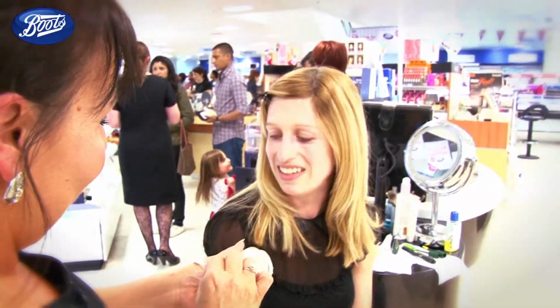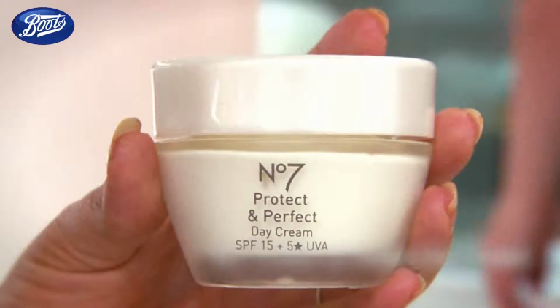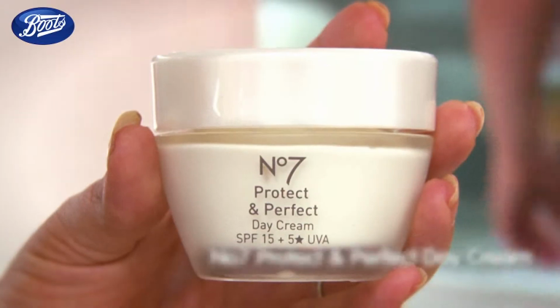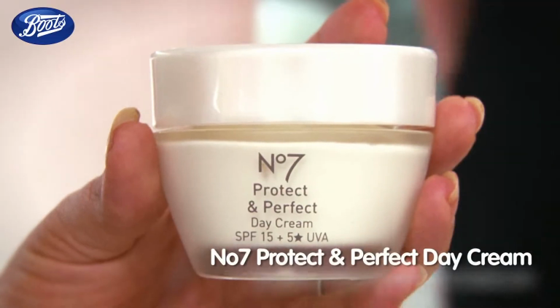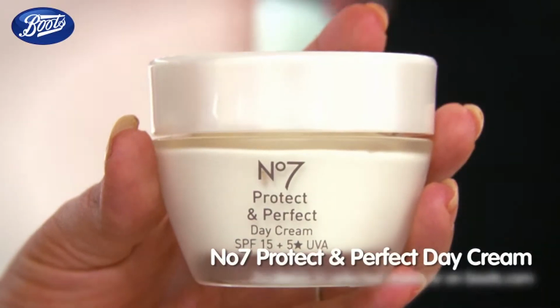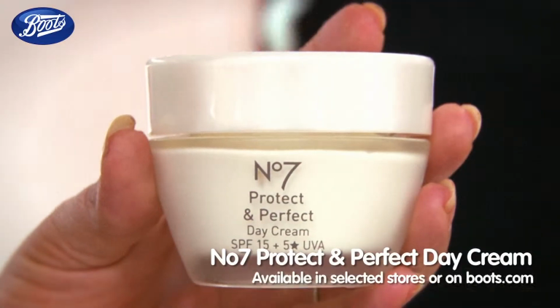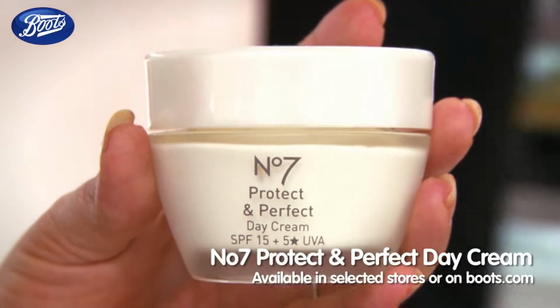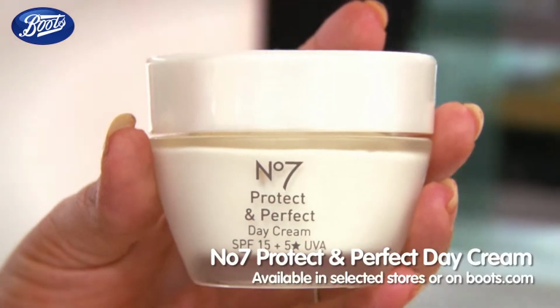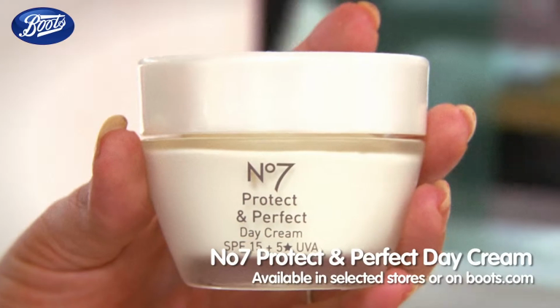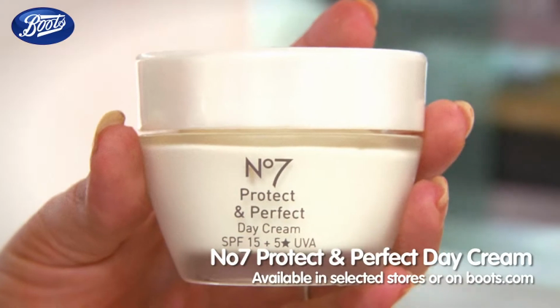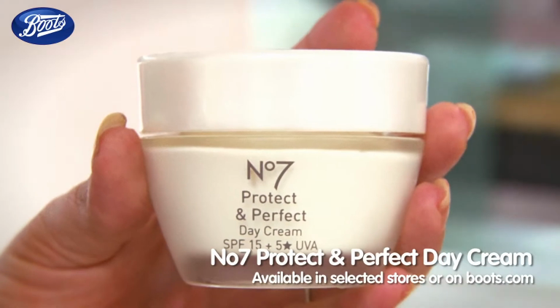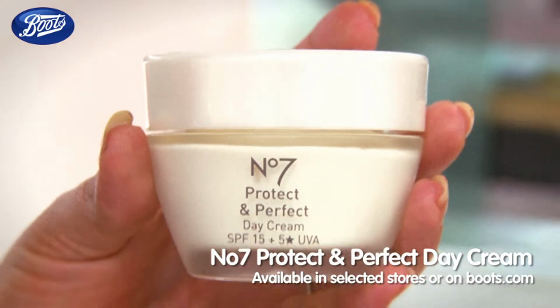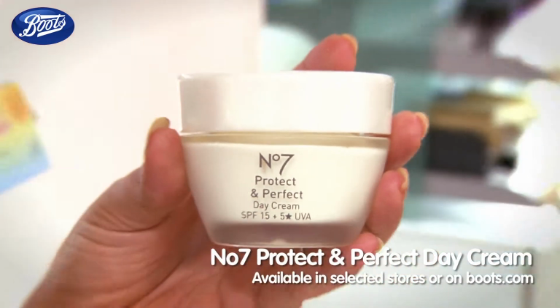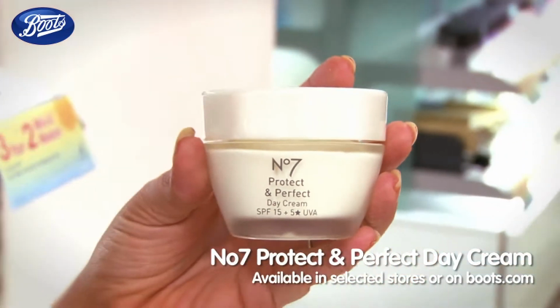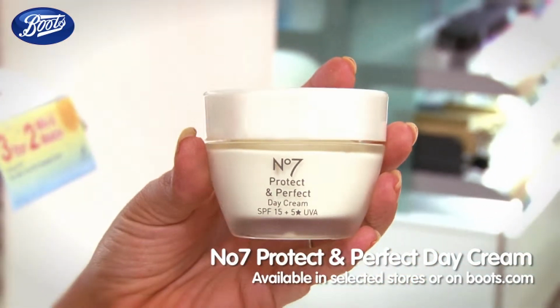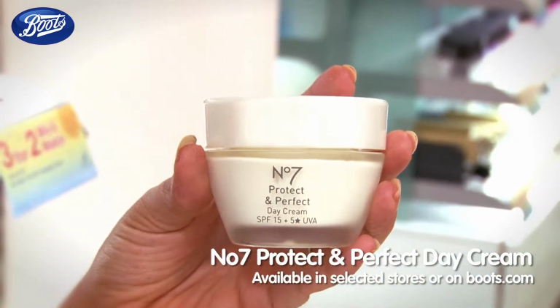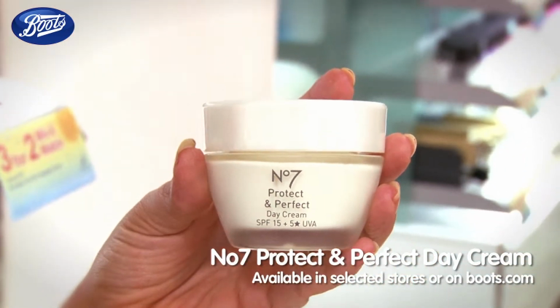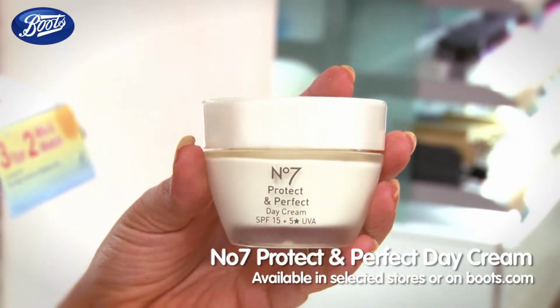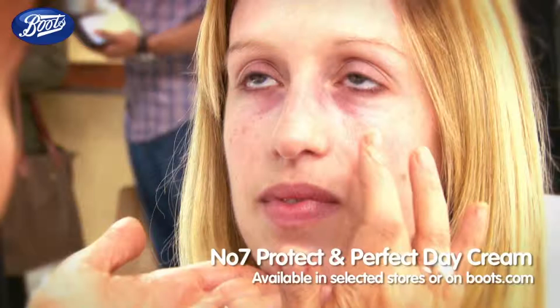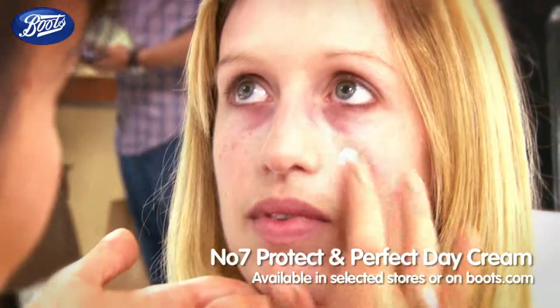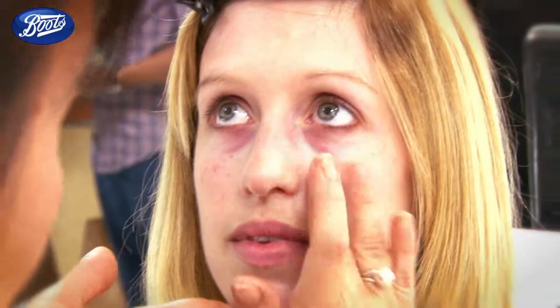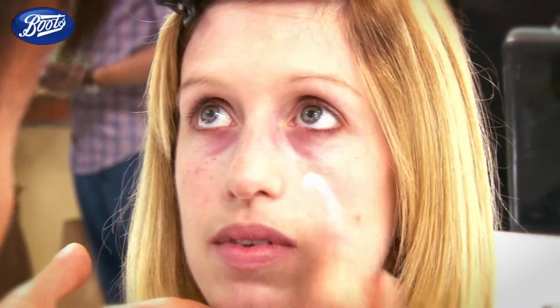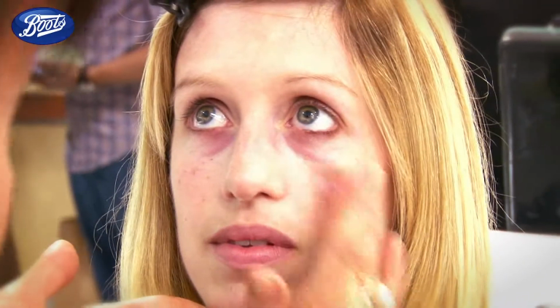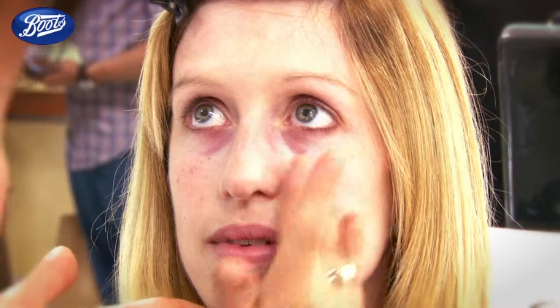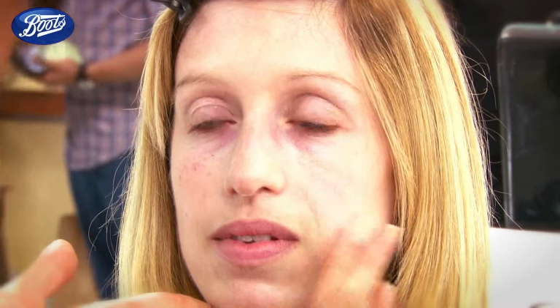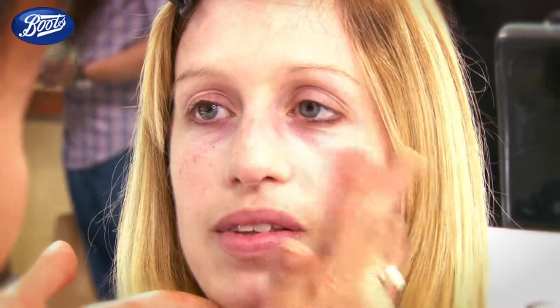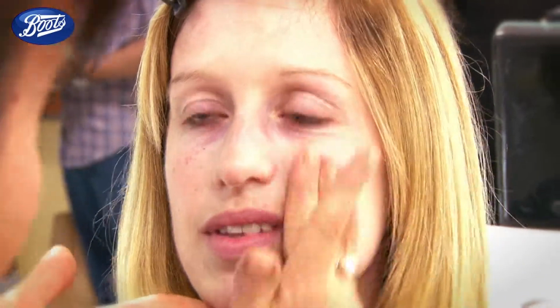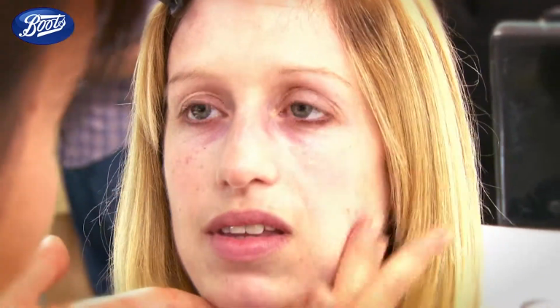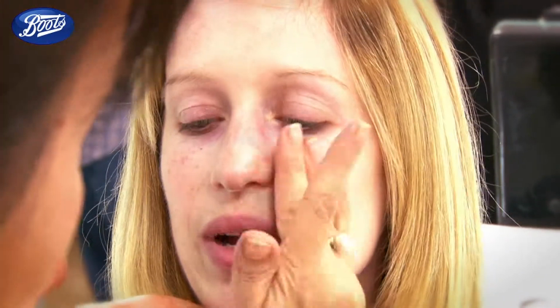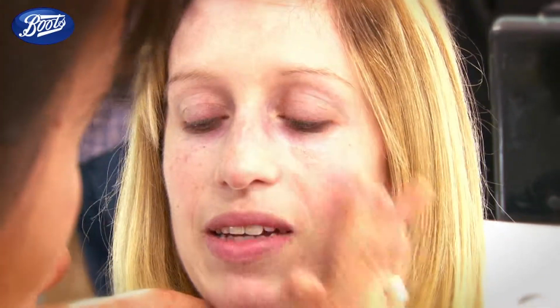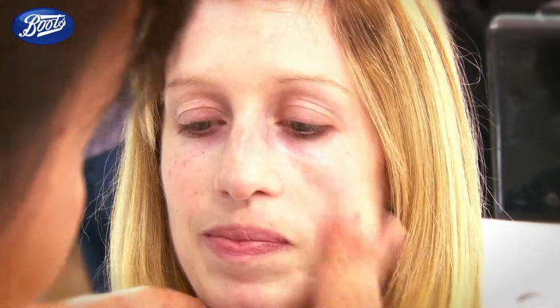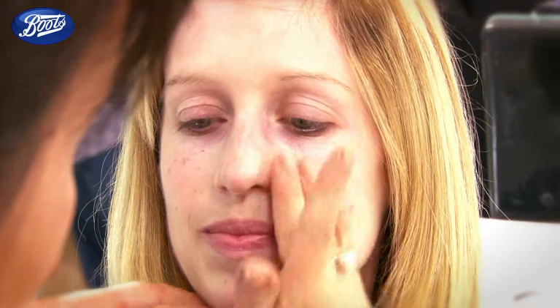We'll start off with a moisturiser. What we're using is Protect and Perfect, SPF 15 and it has UVA protection in there as well.